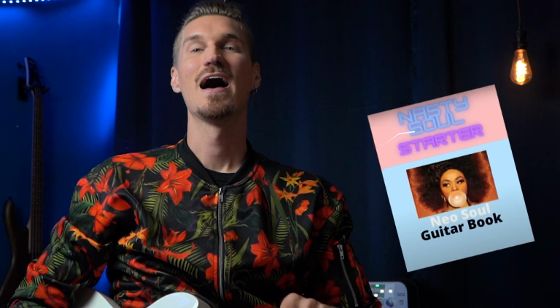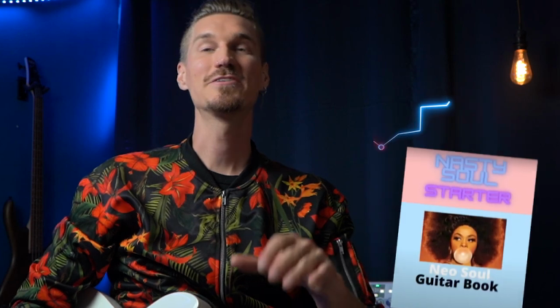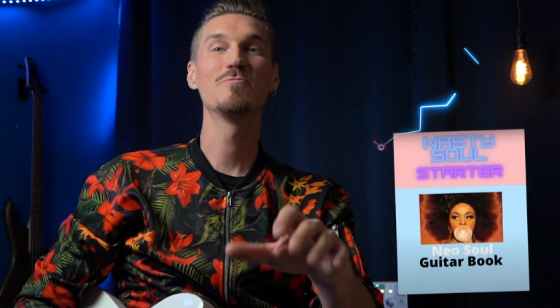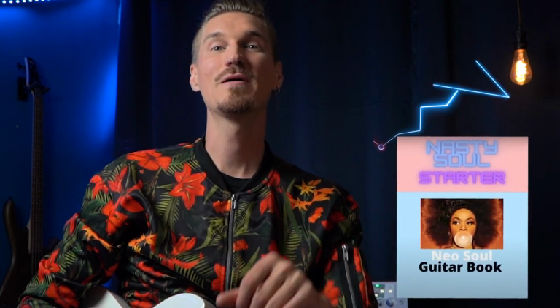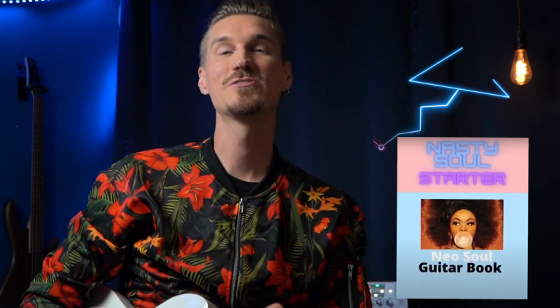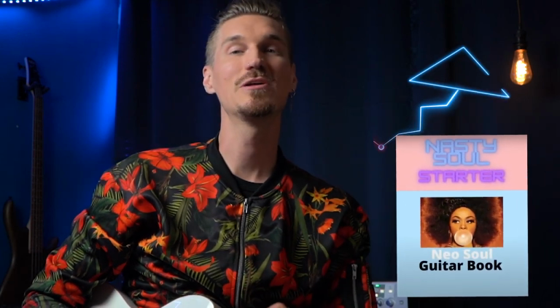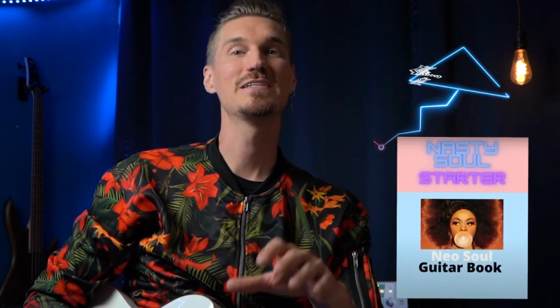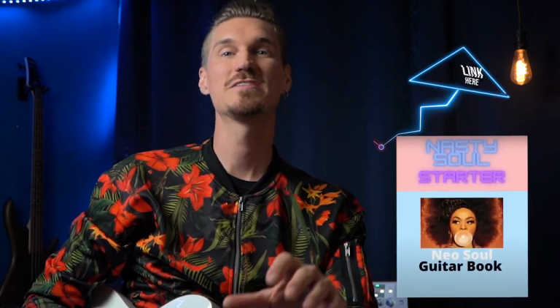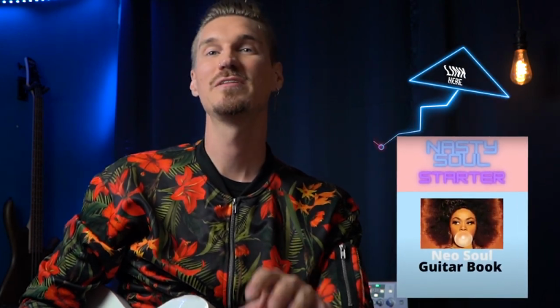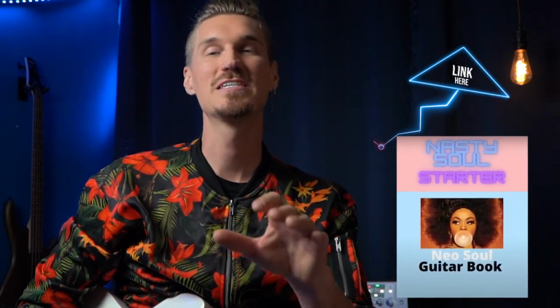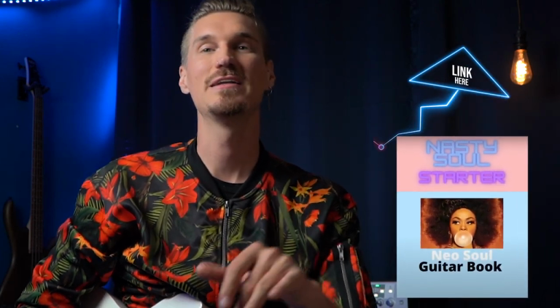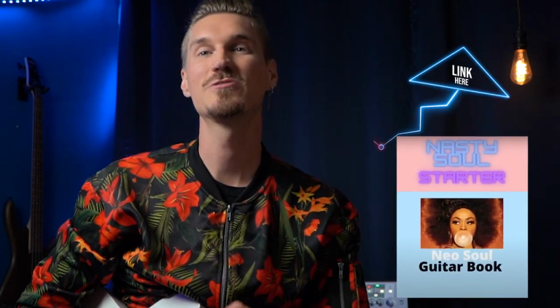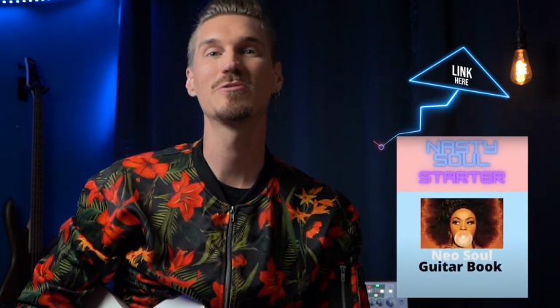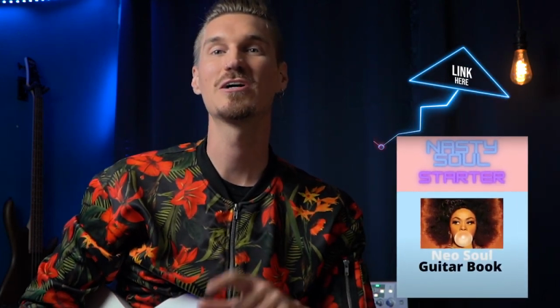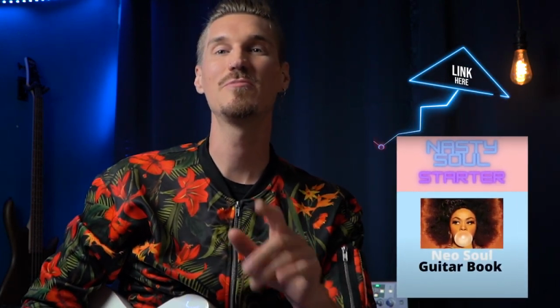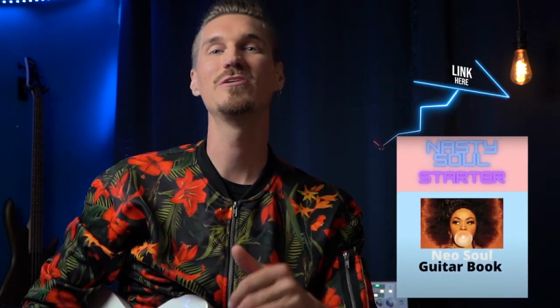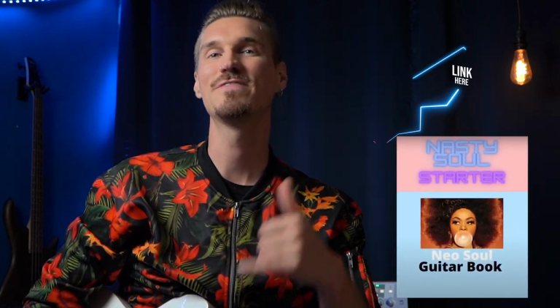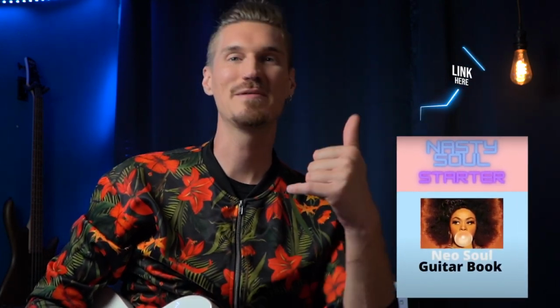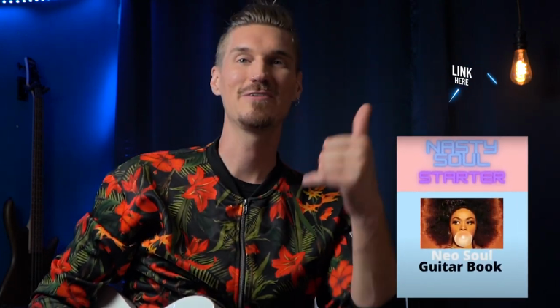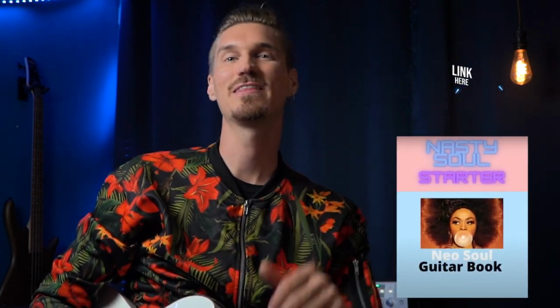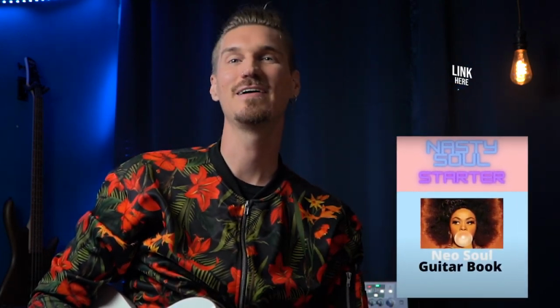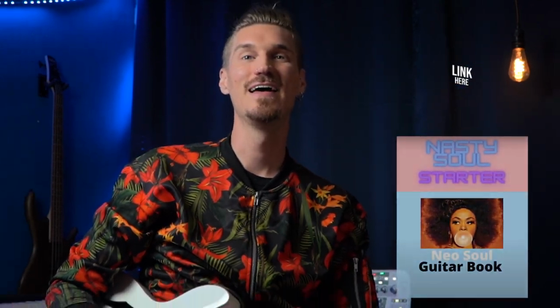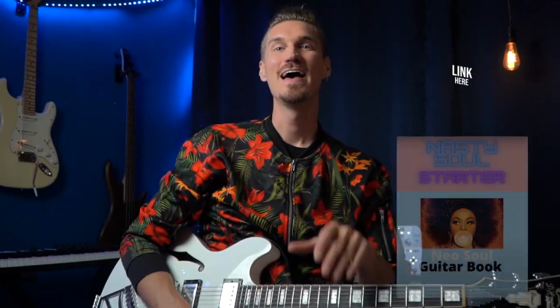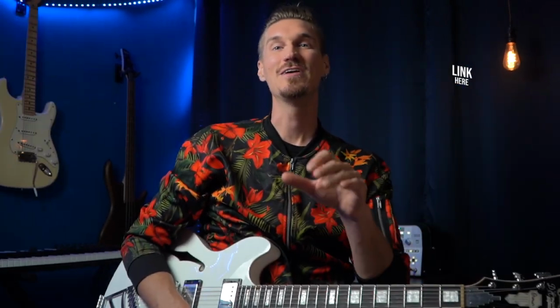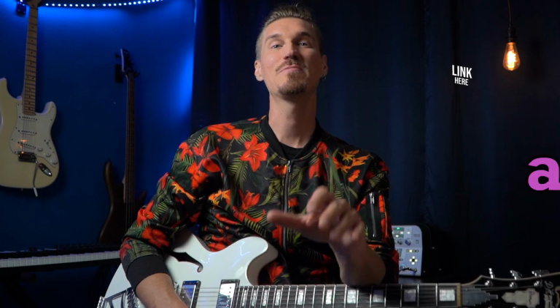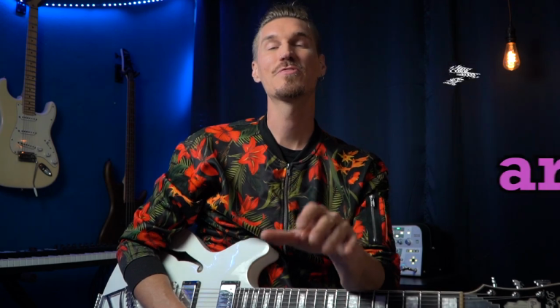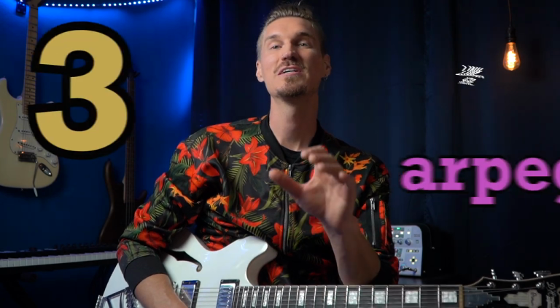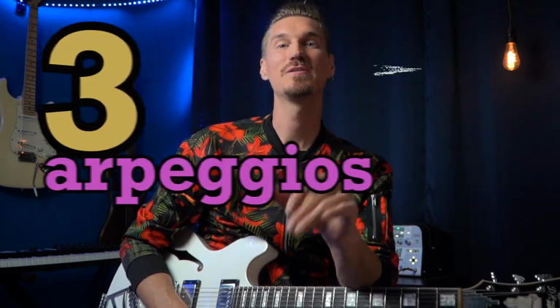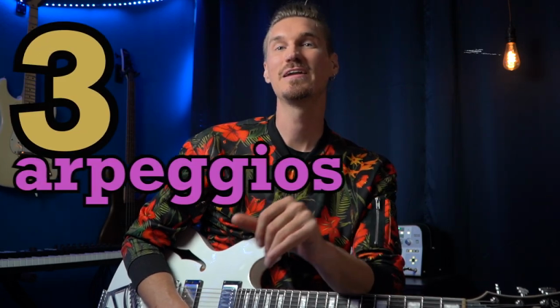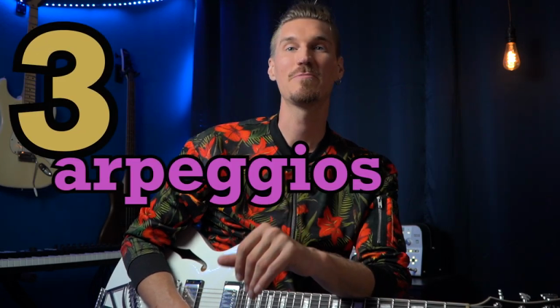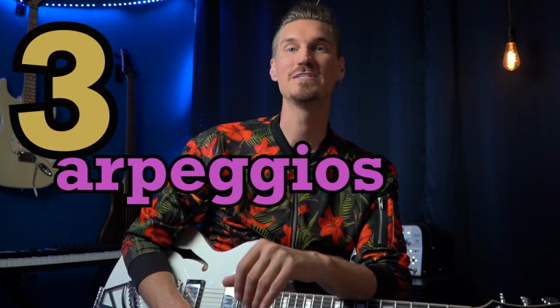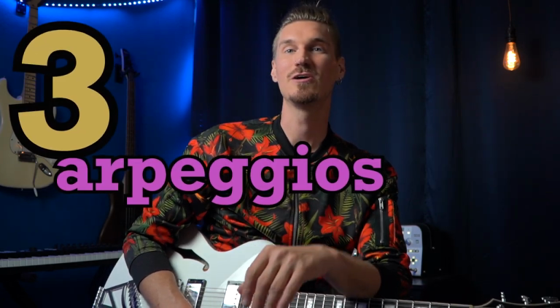I talk more about soul notes and have some licks in my neo-soul guitar book — you could vibe on that right there. Now number three is playing an arpeggio.